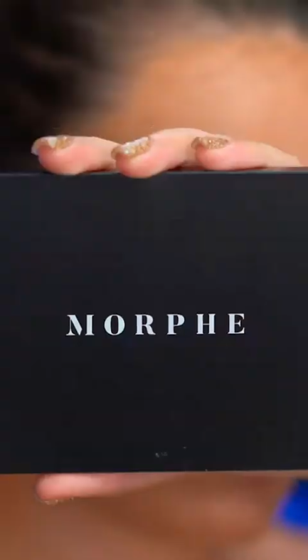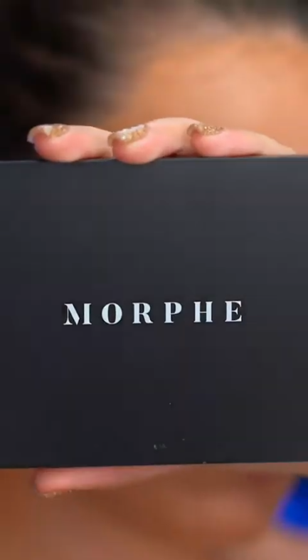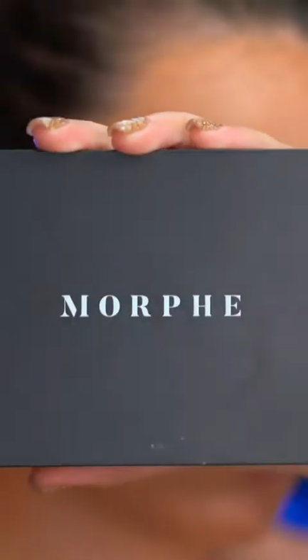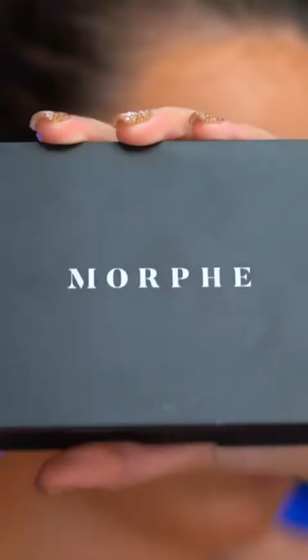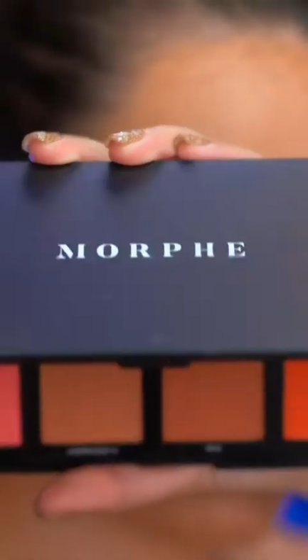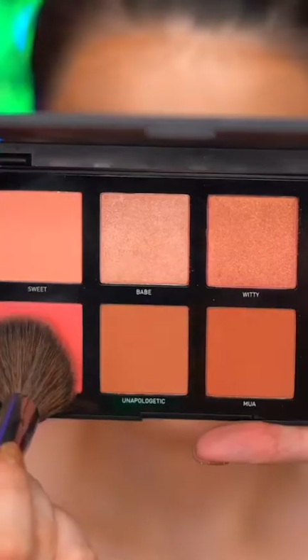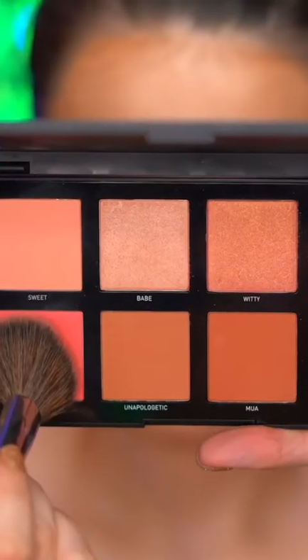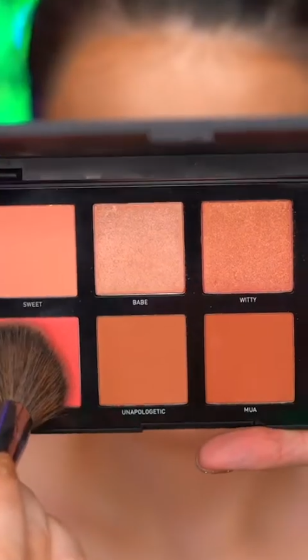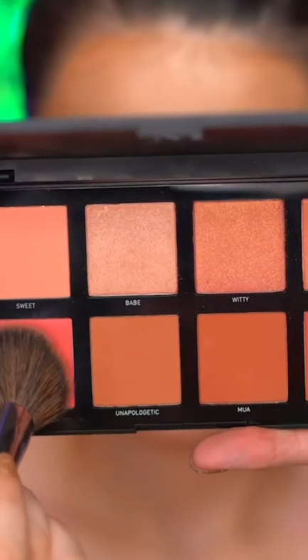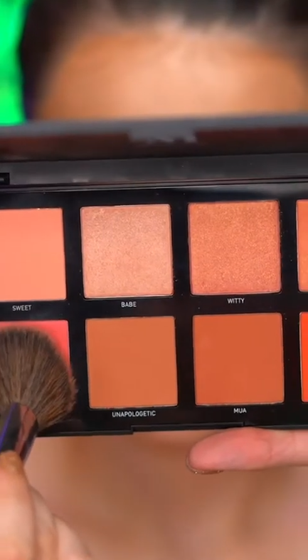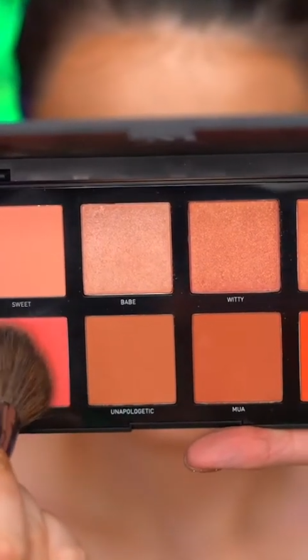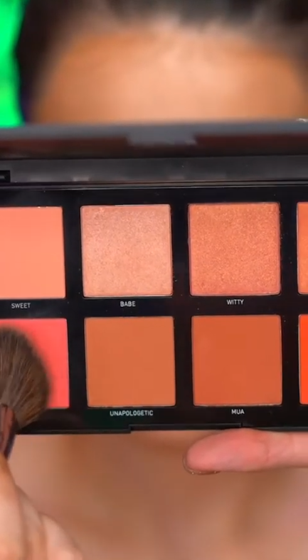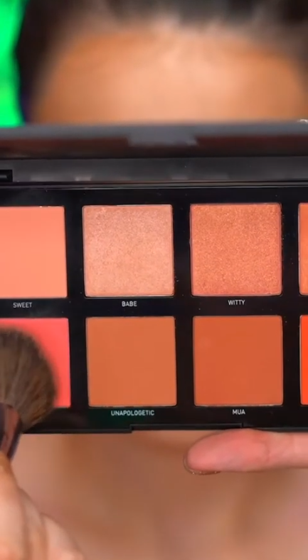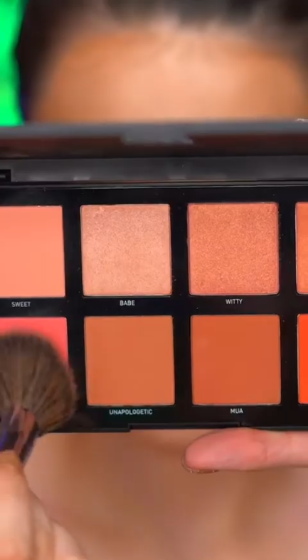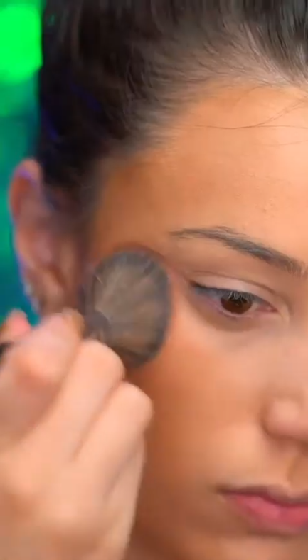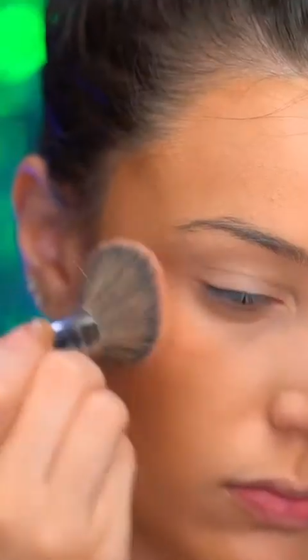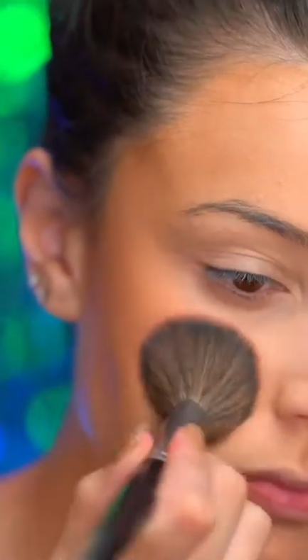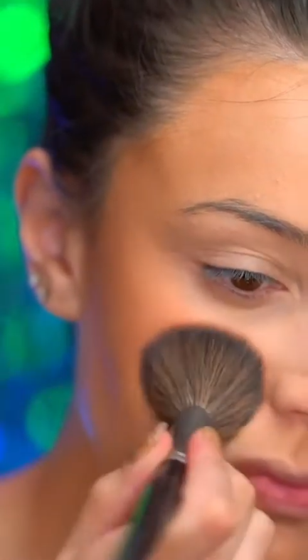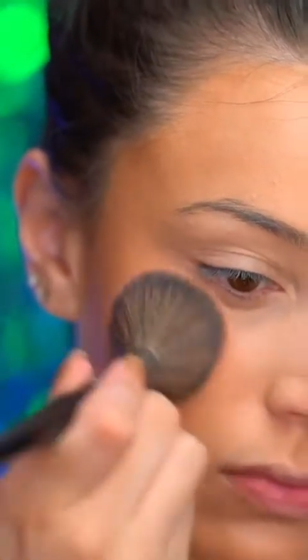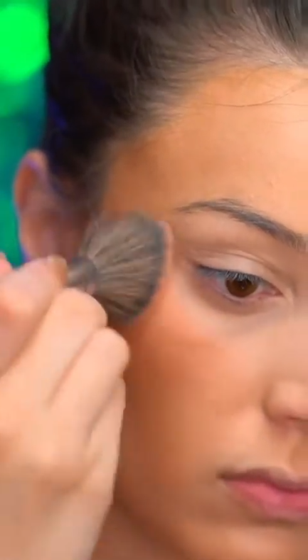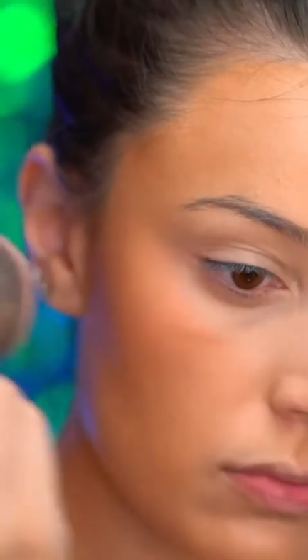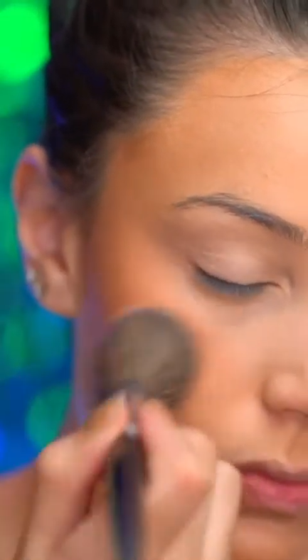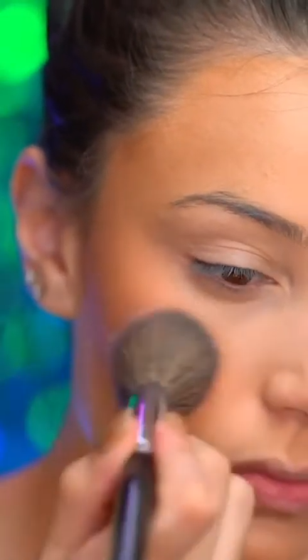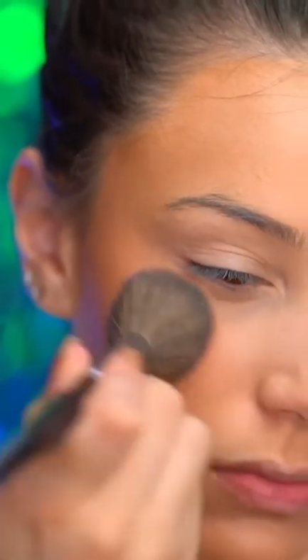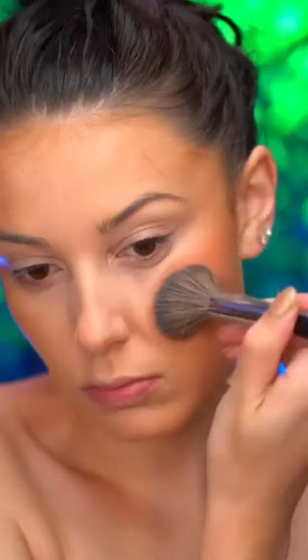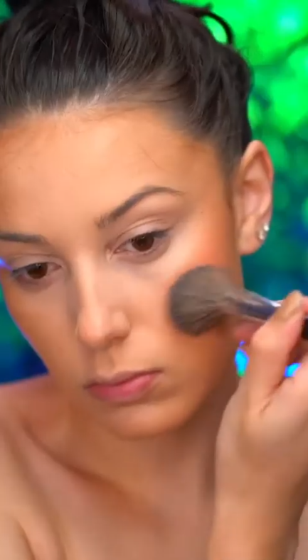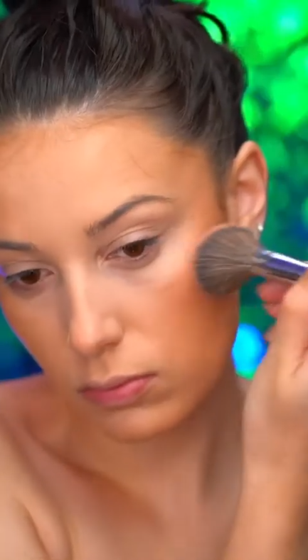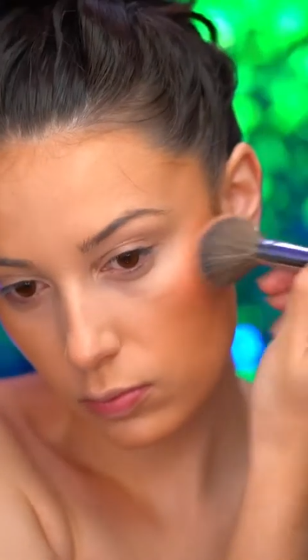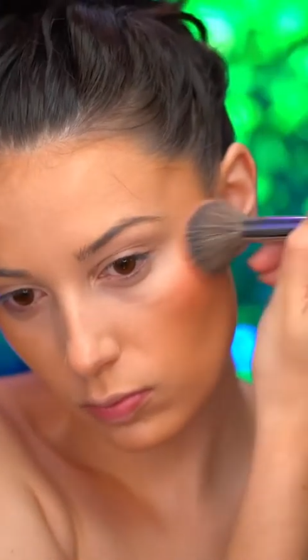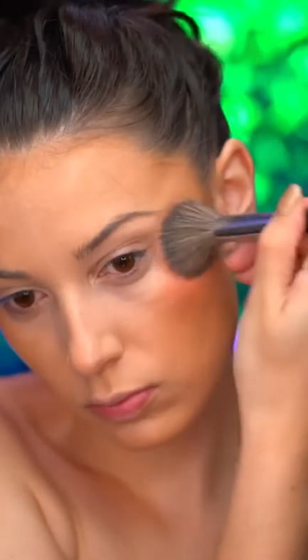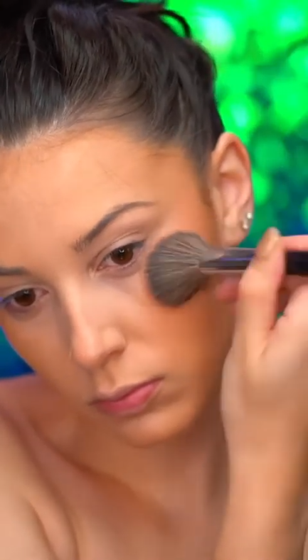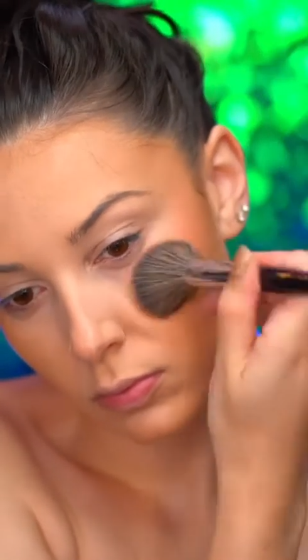Apply a coral blush to the apples of the cheeks, and the apples are the roundest part of the cheek area.